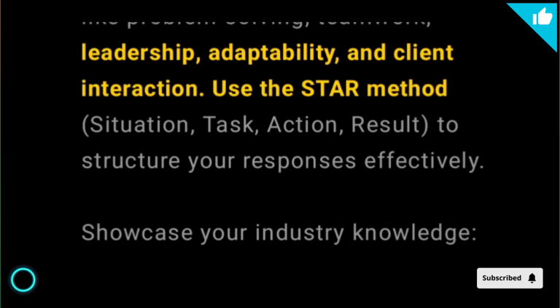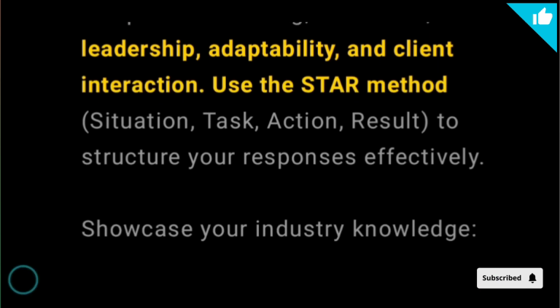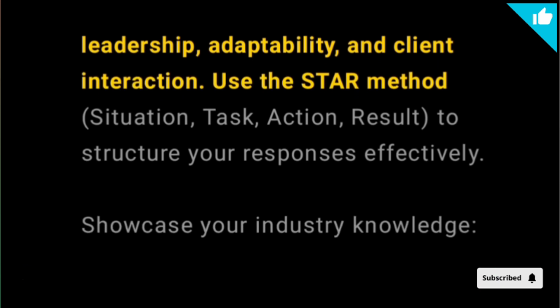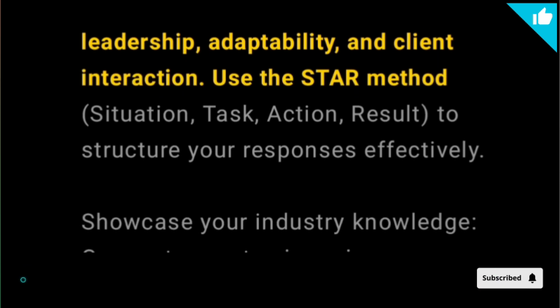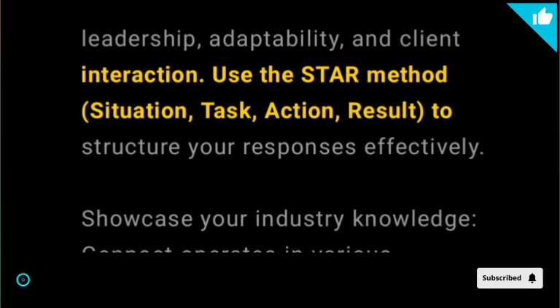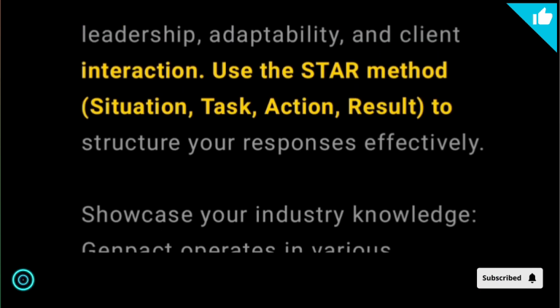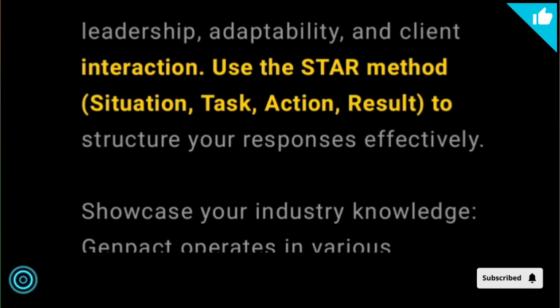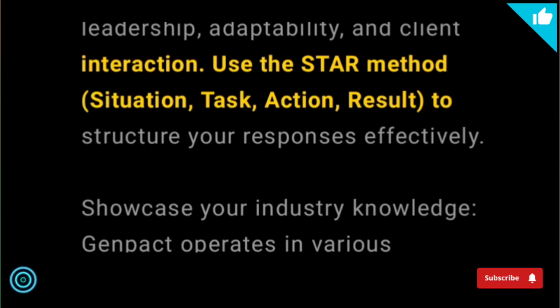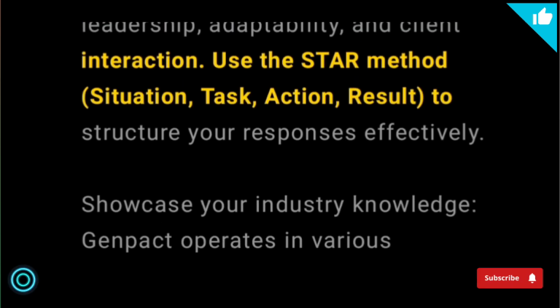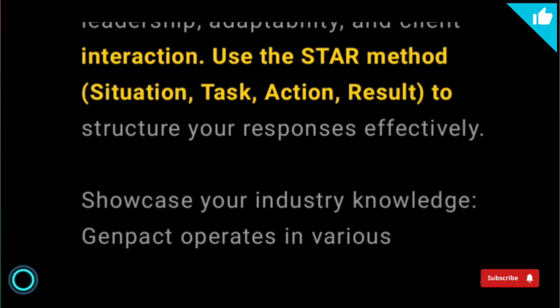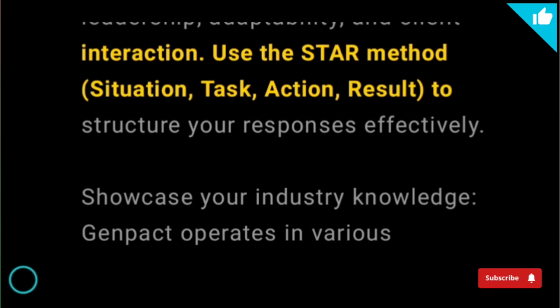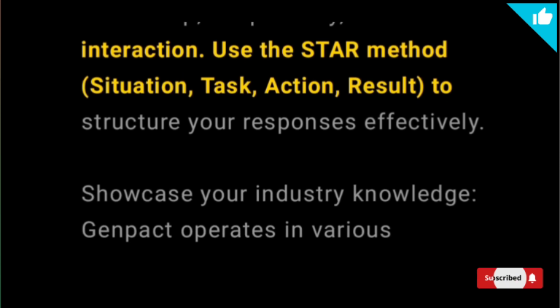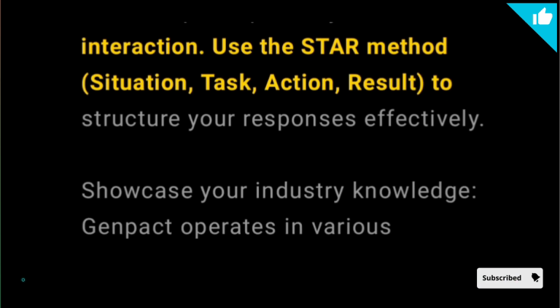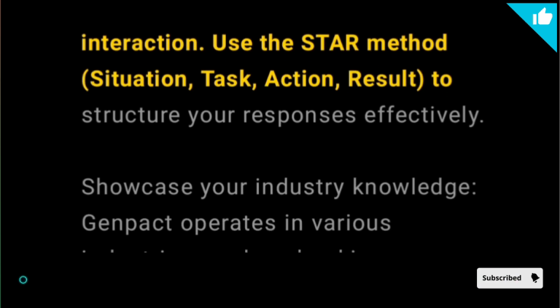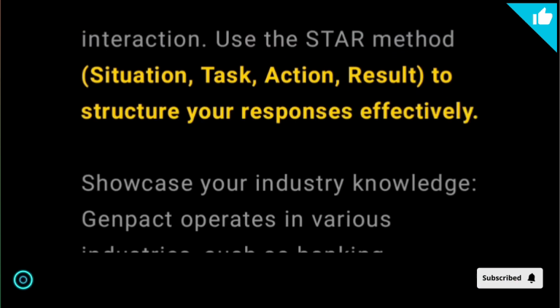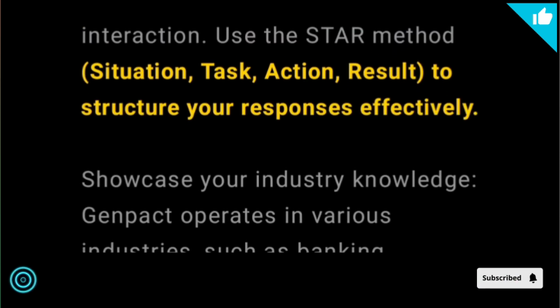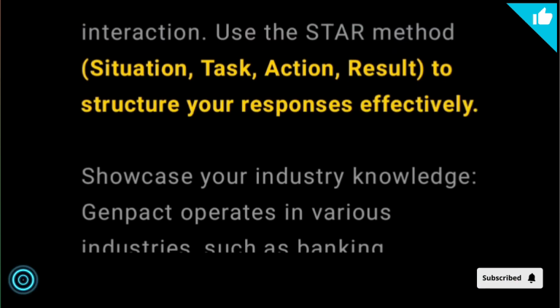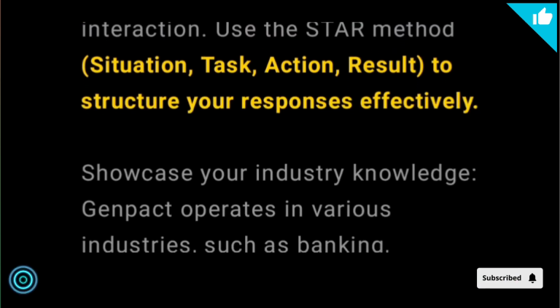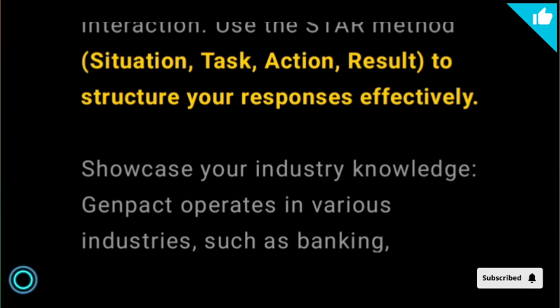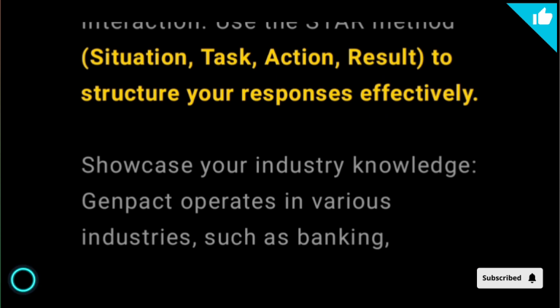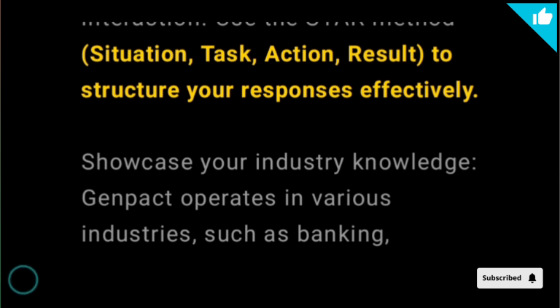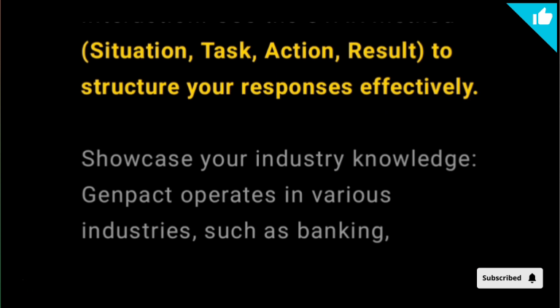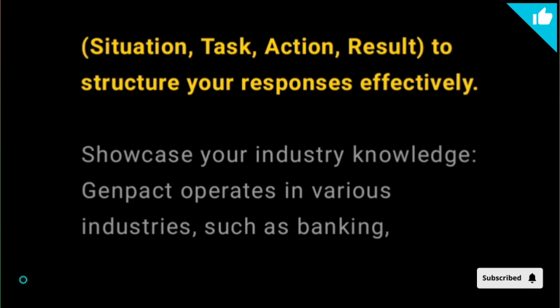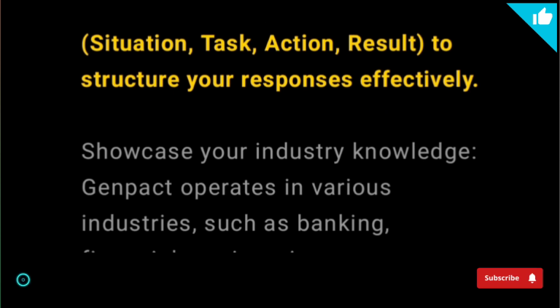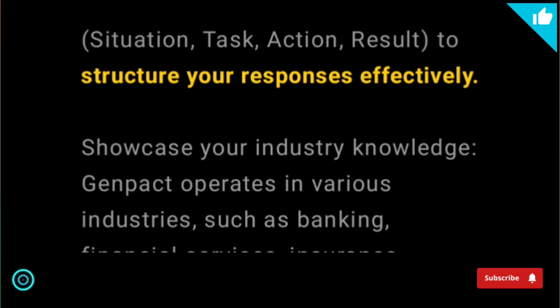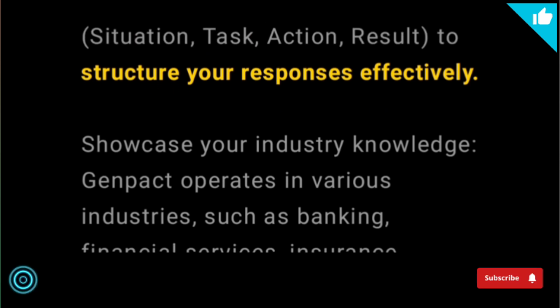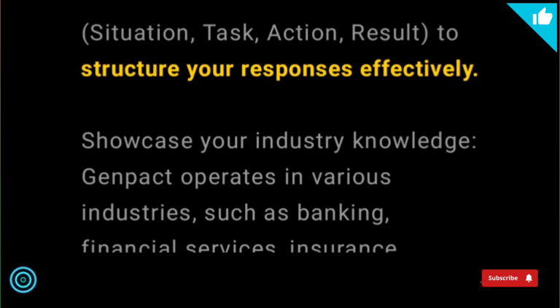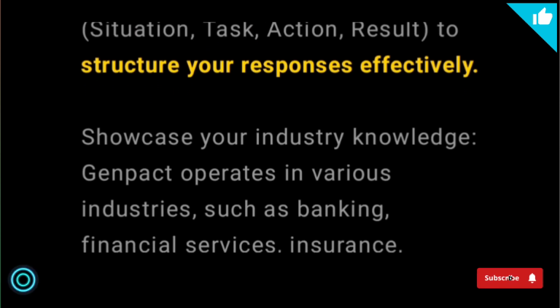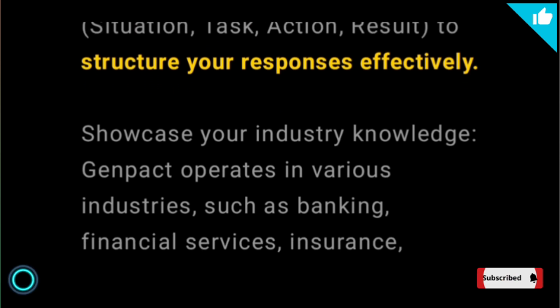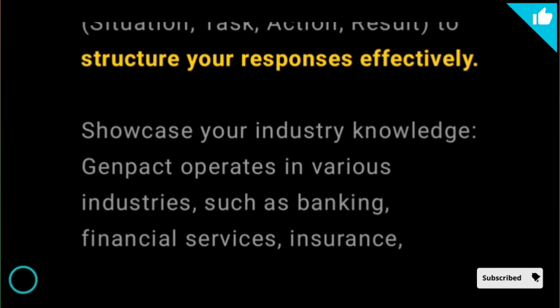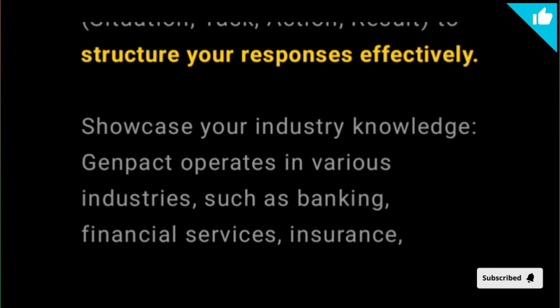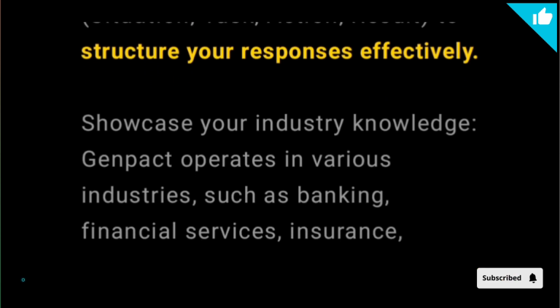Use the STAR method — situation, task, action, result — to structure your responses effectively.